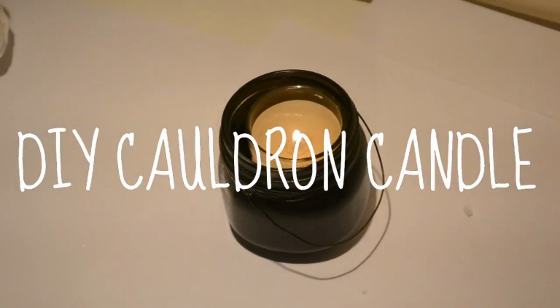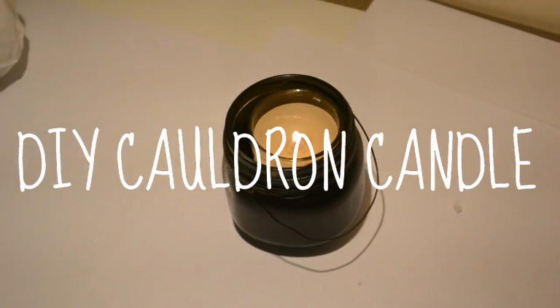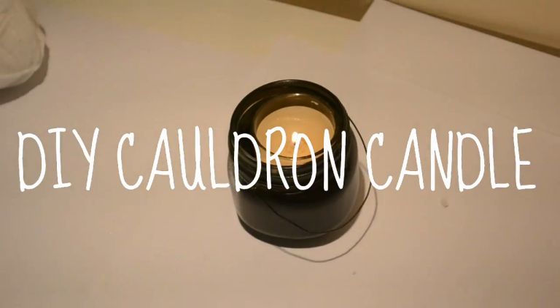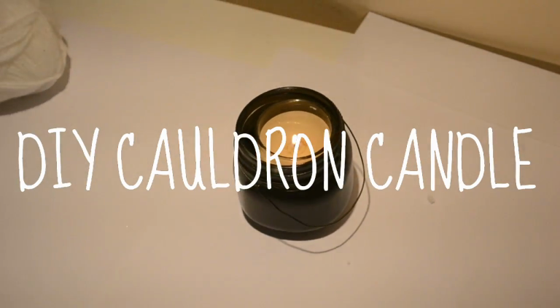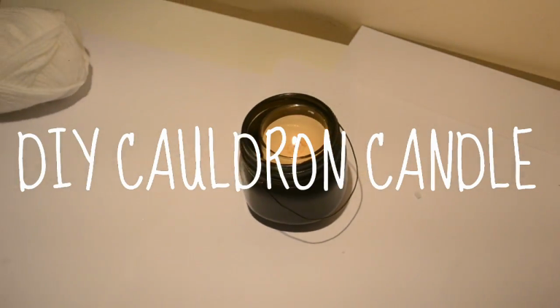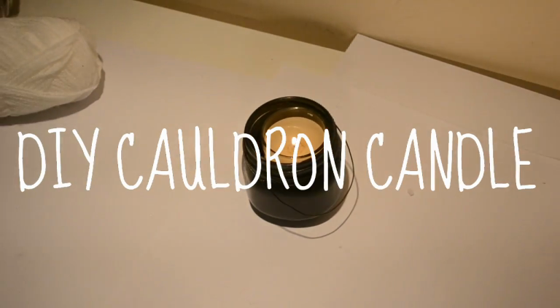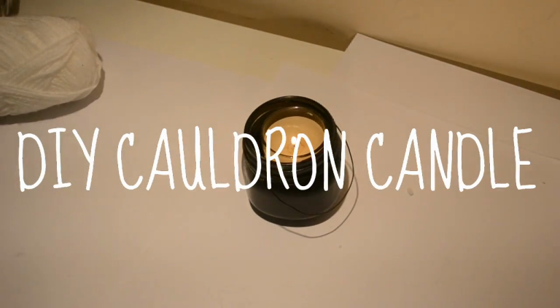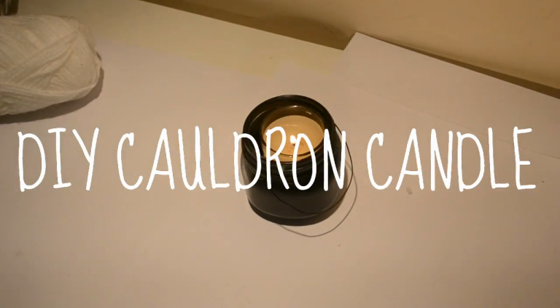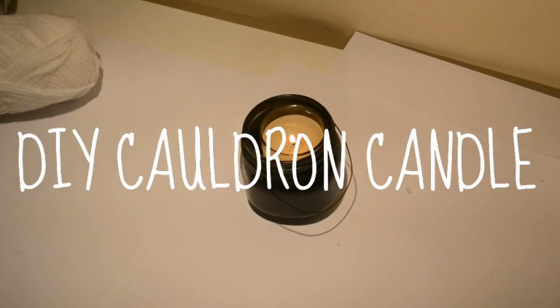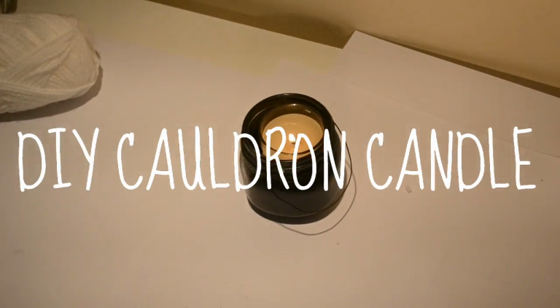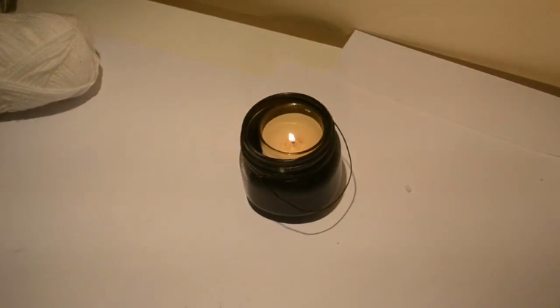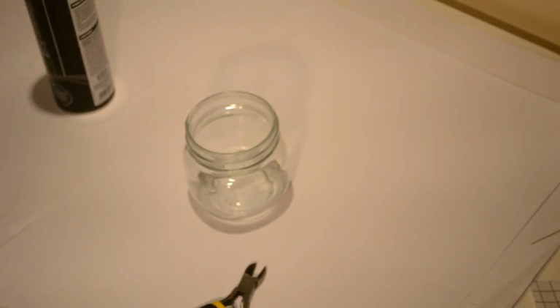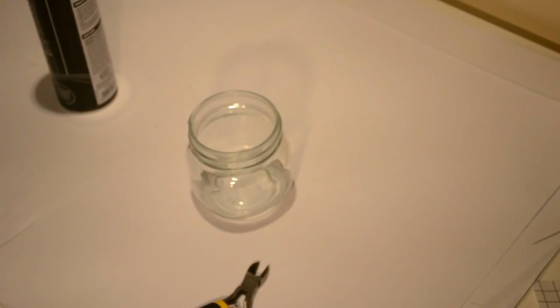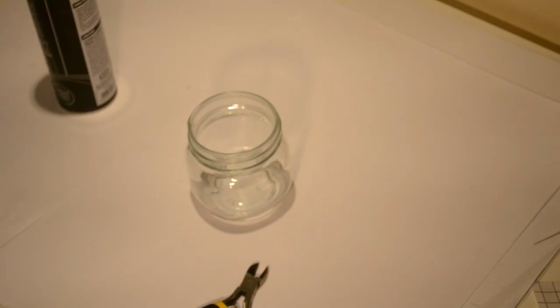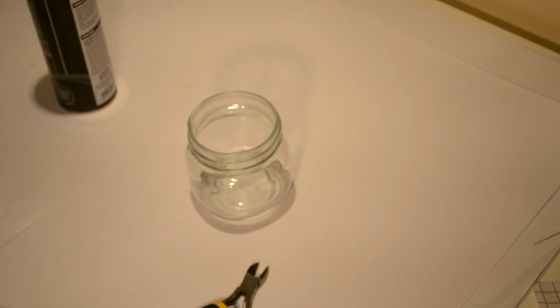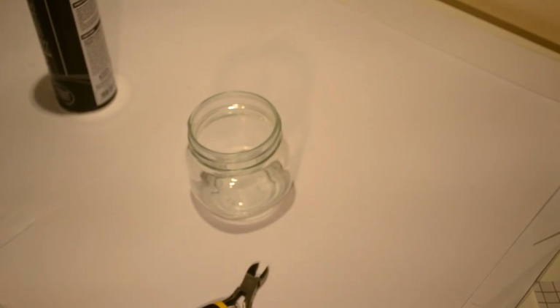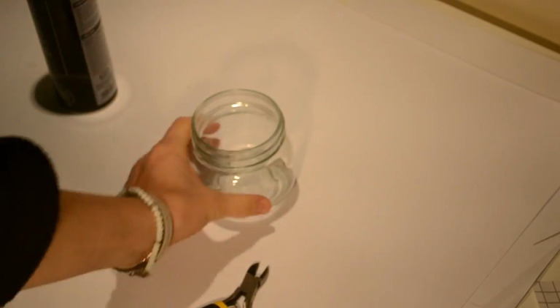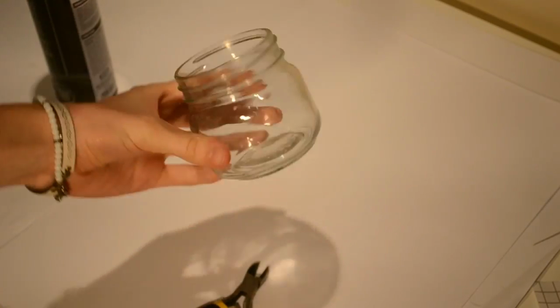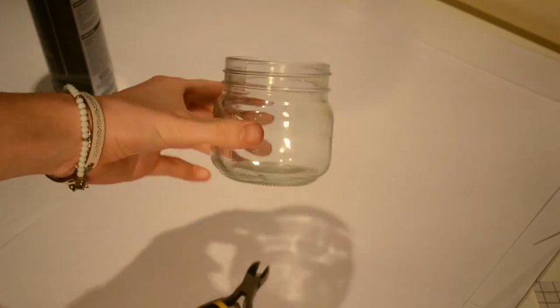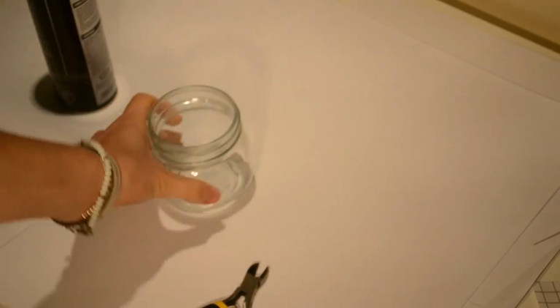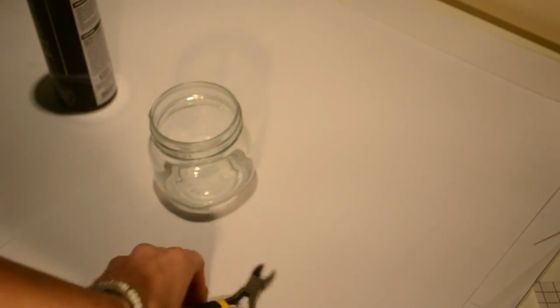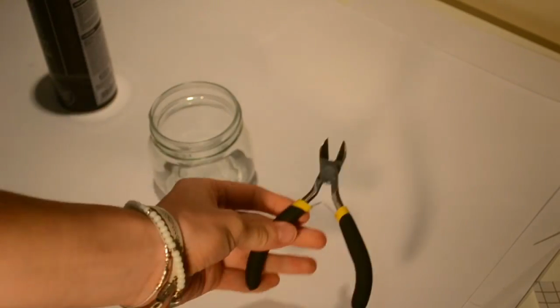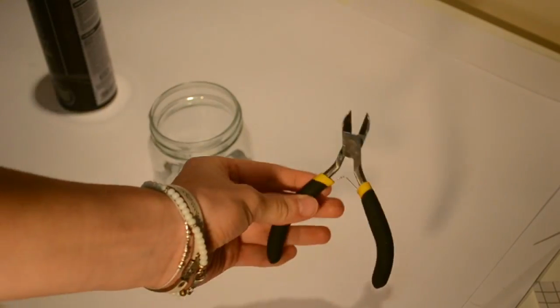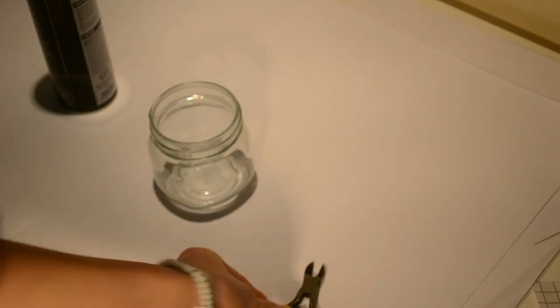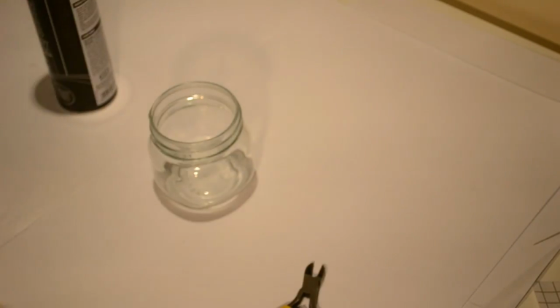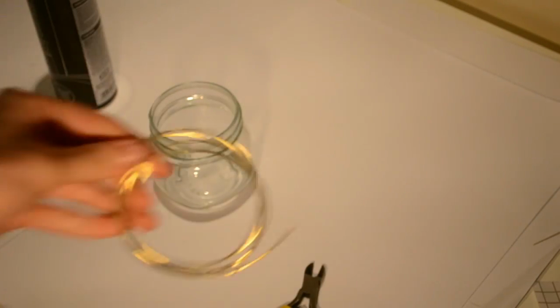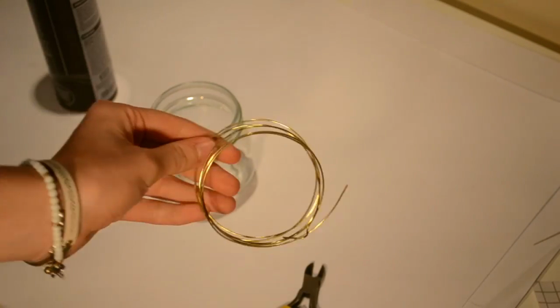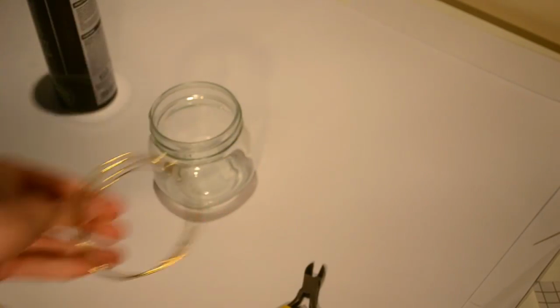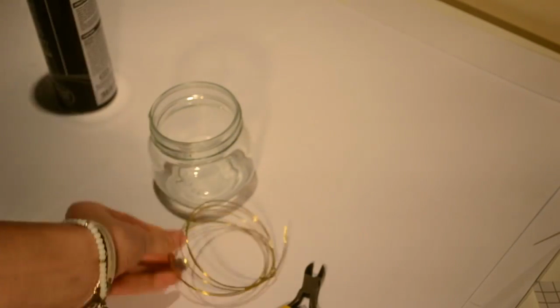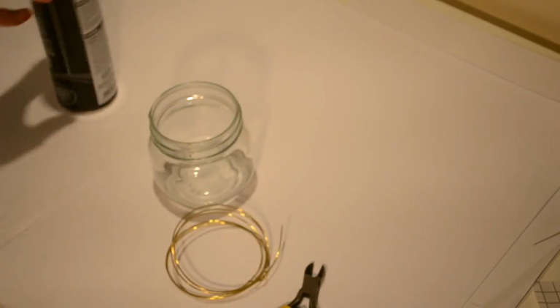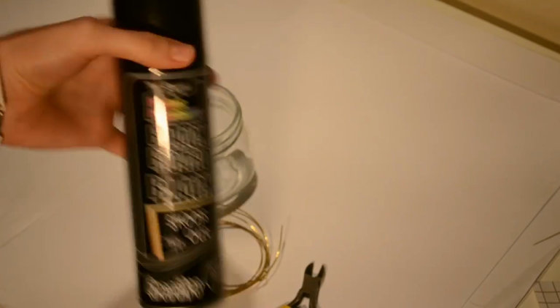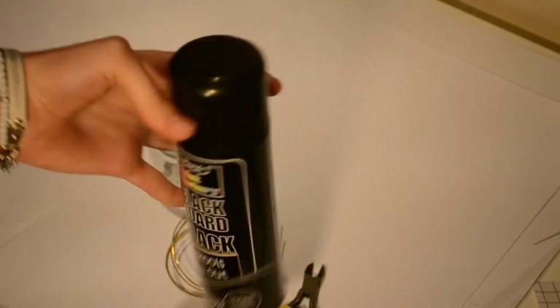To make this DIY cauldron candle you will need a small jar, some pliers, wire and black spray paint.